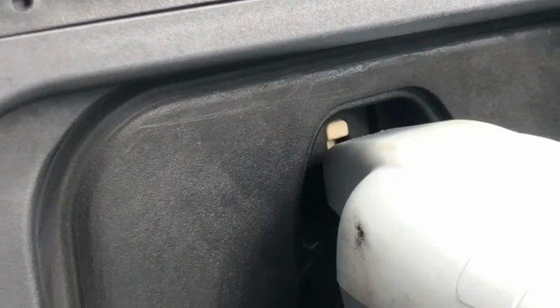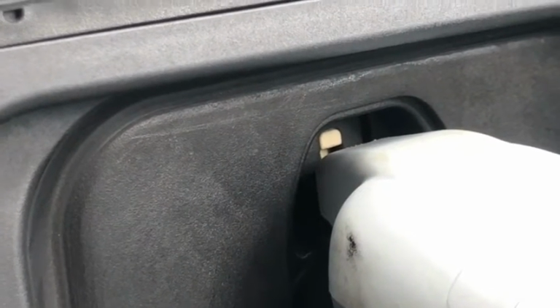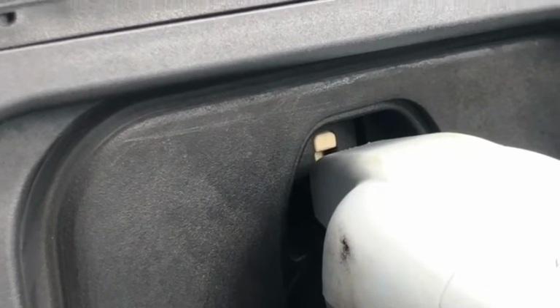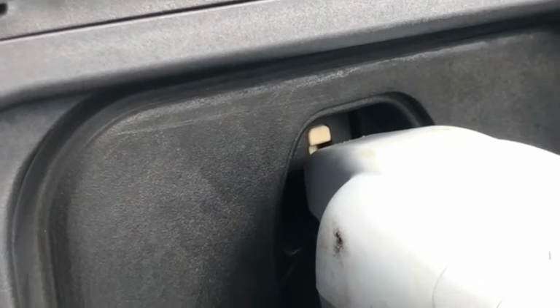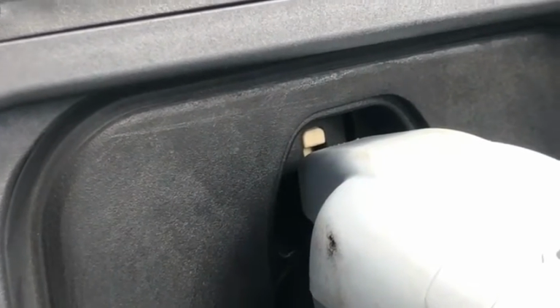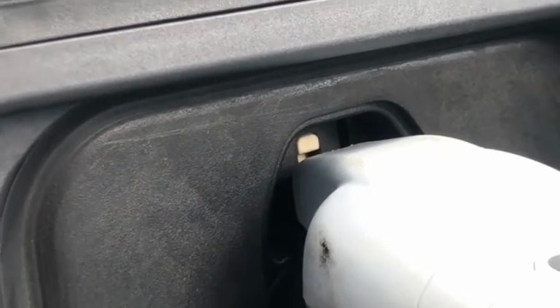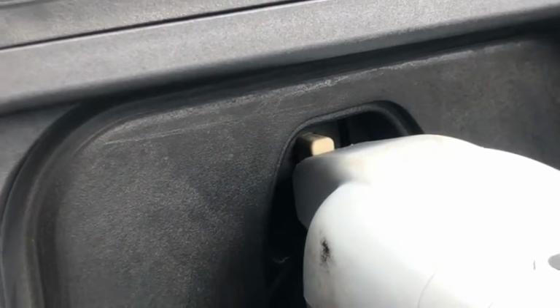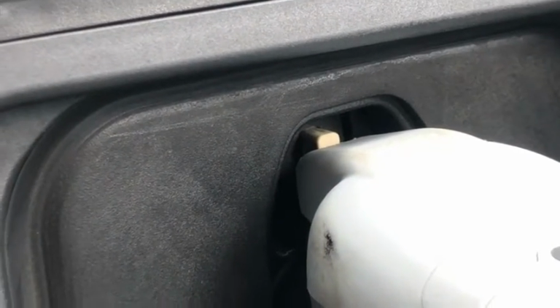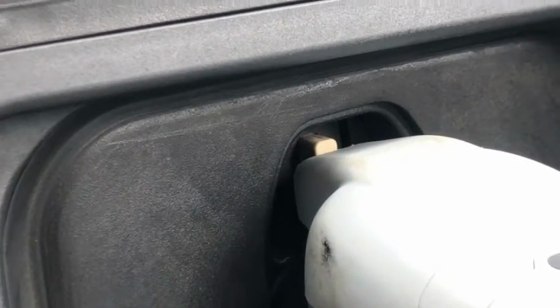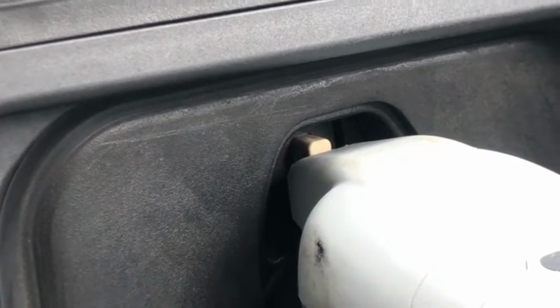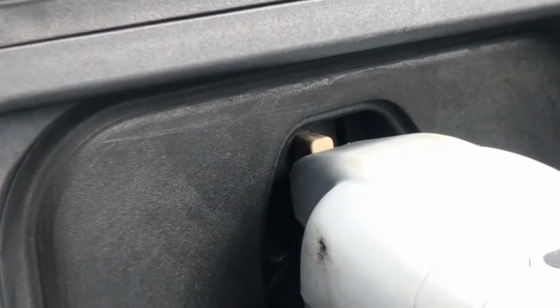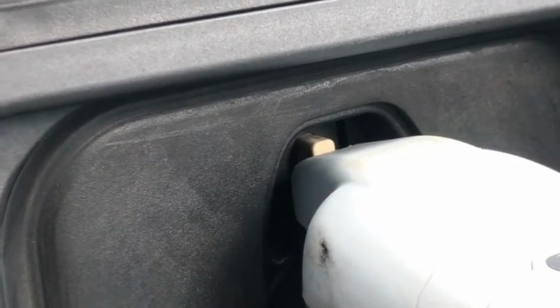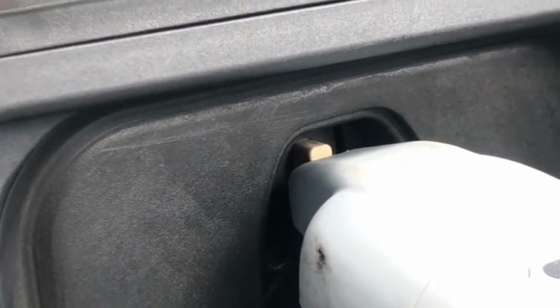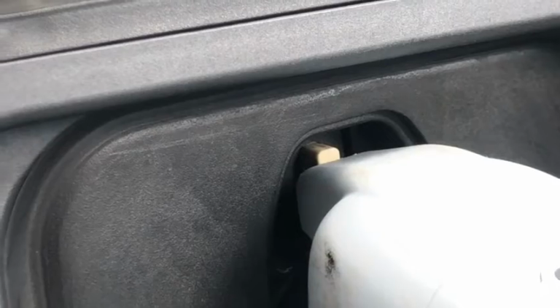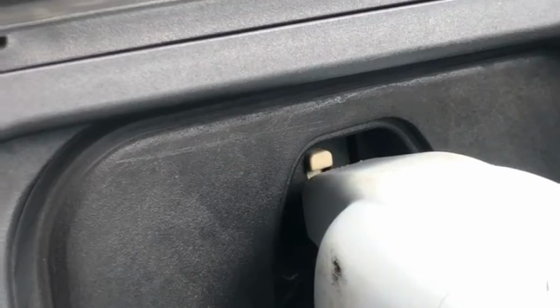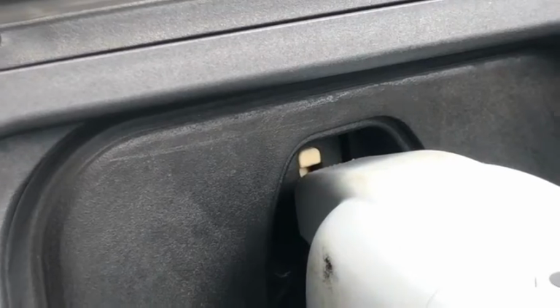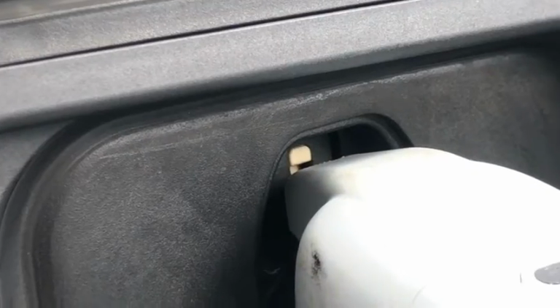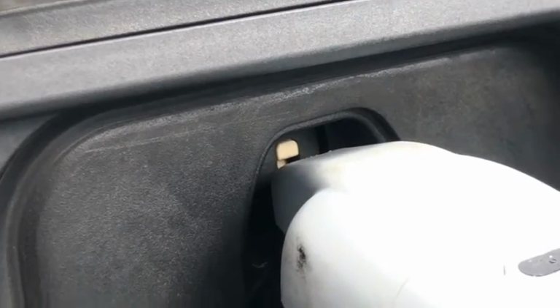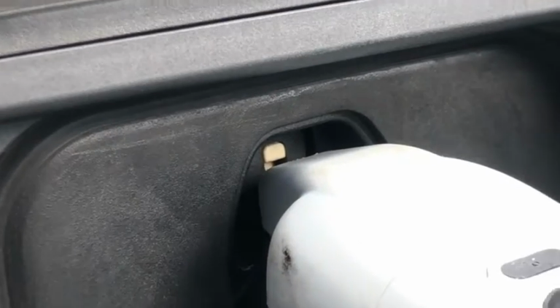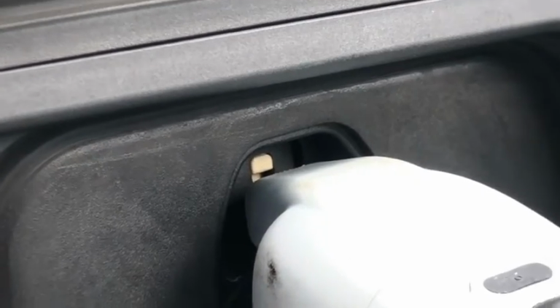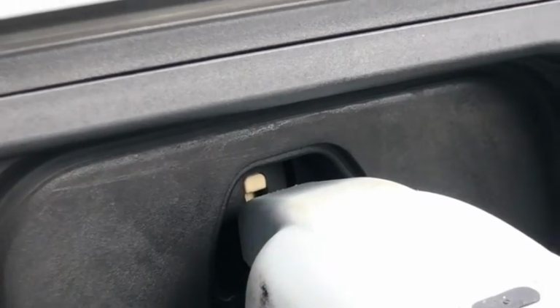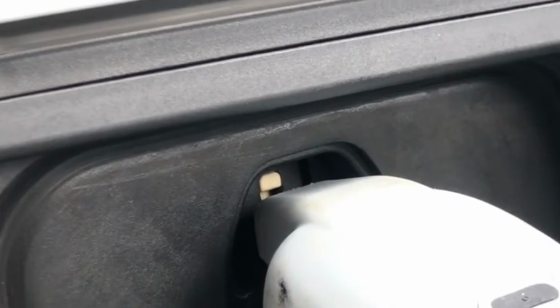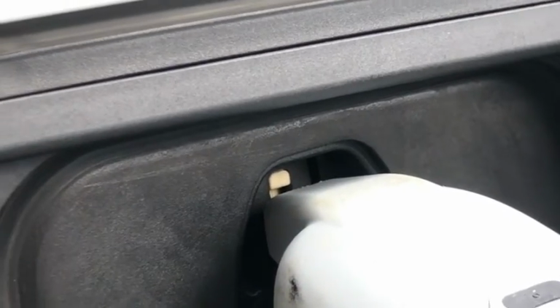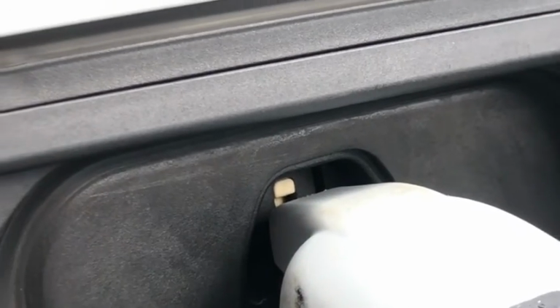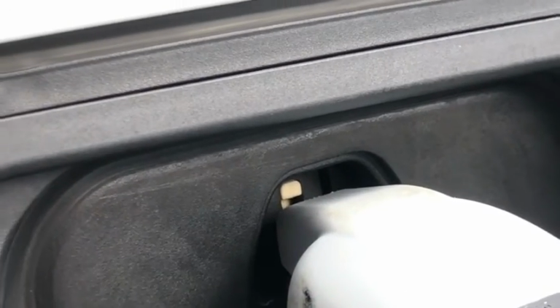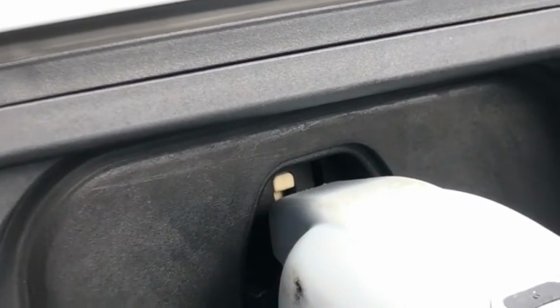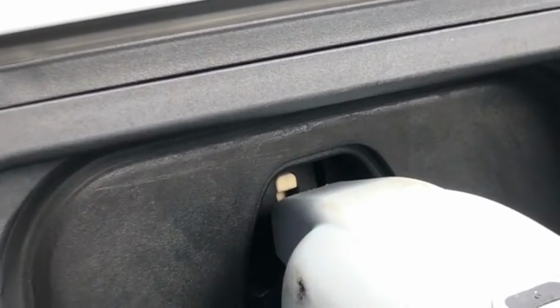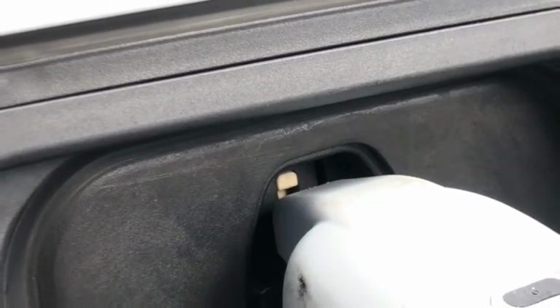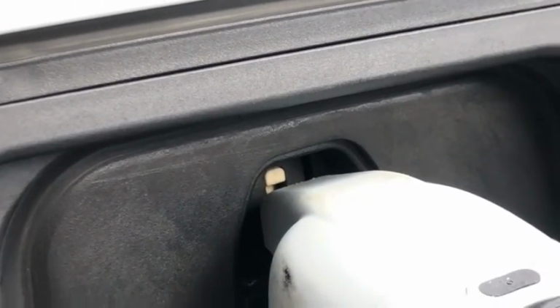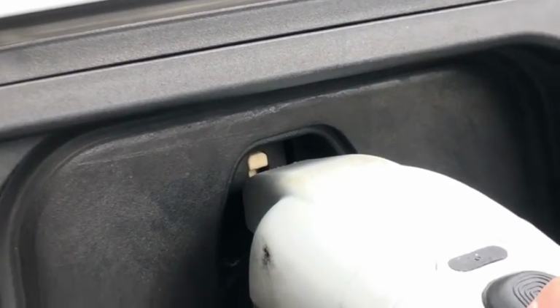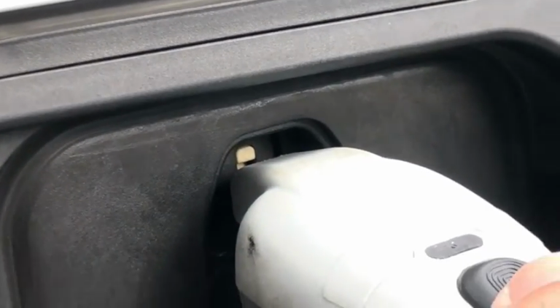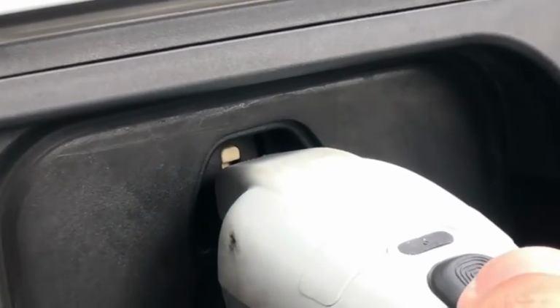It also goes back in when the vehicle is done charging. But sometimes that little guy gets stuck in the out position.